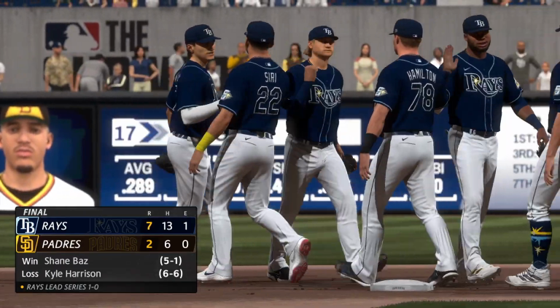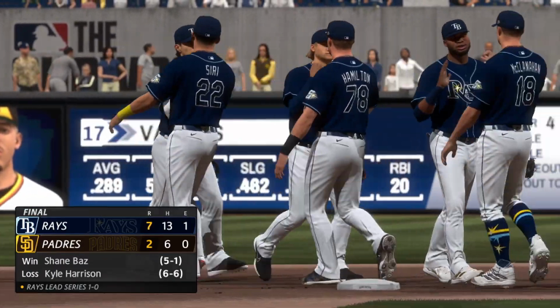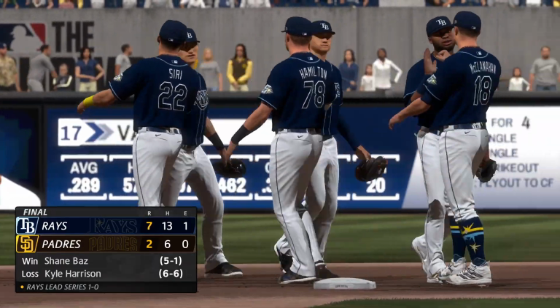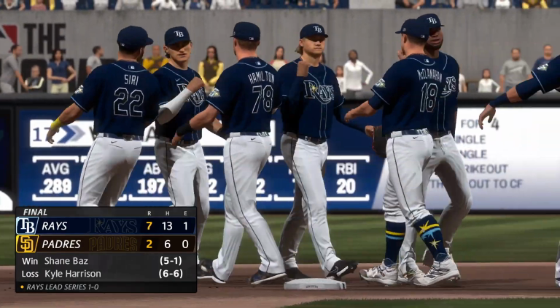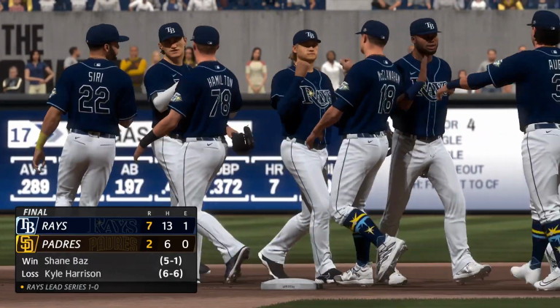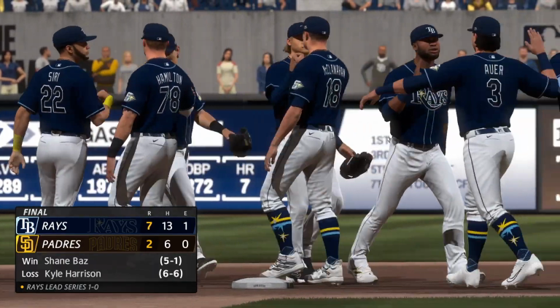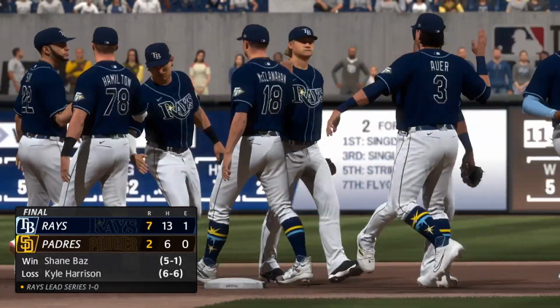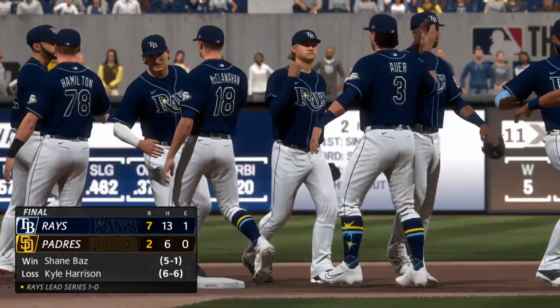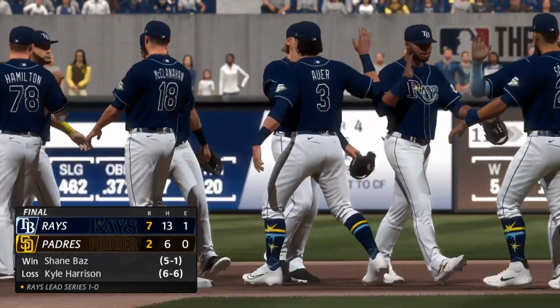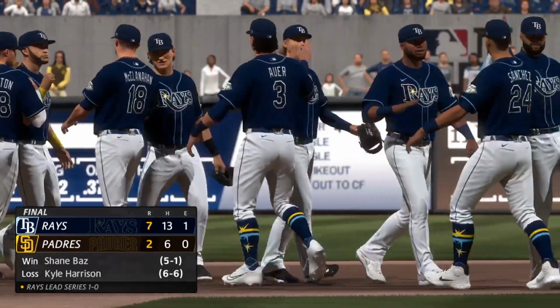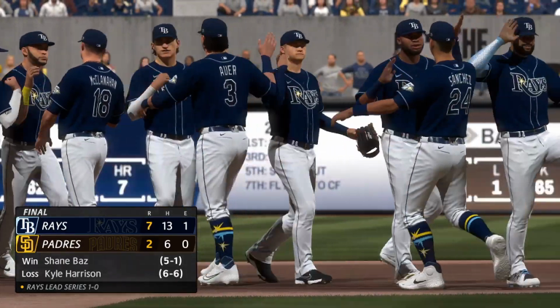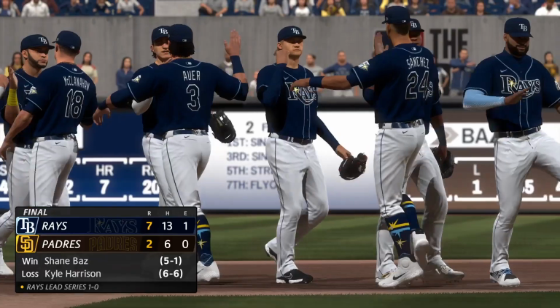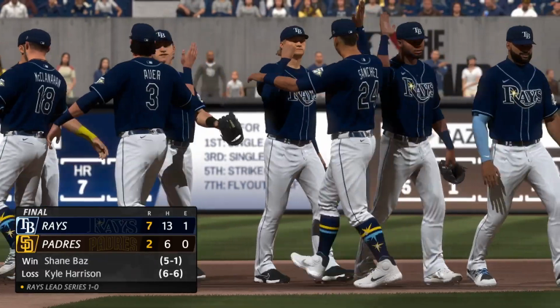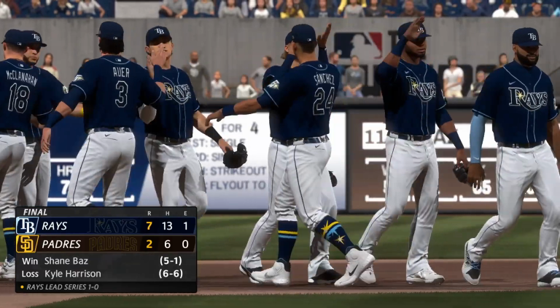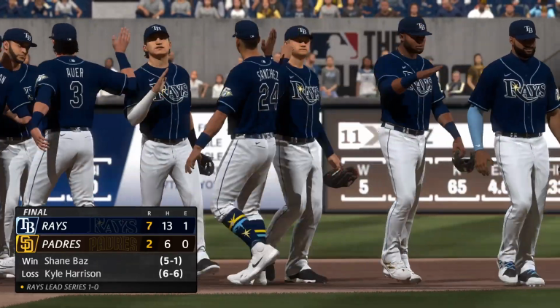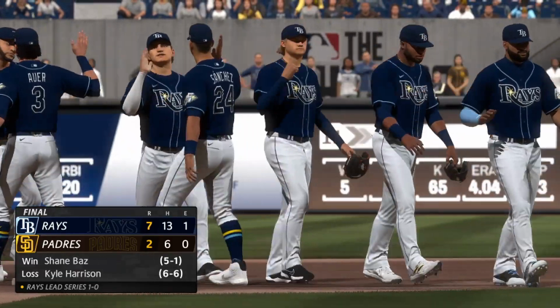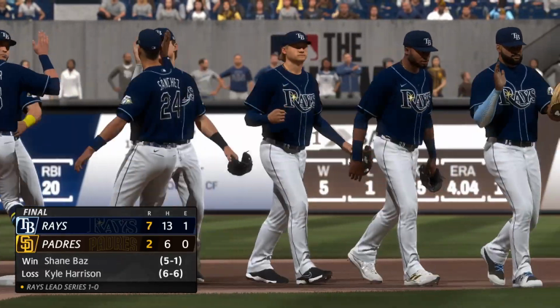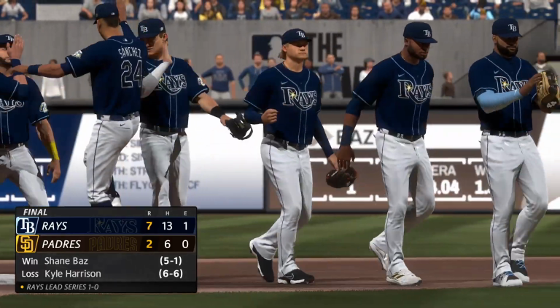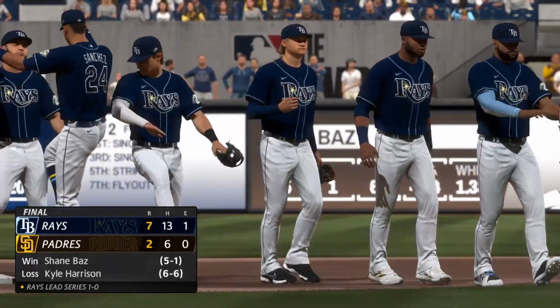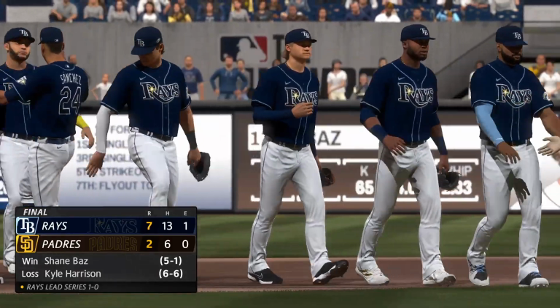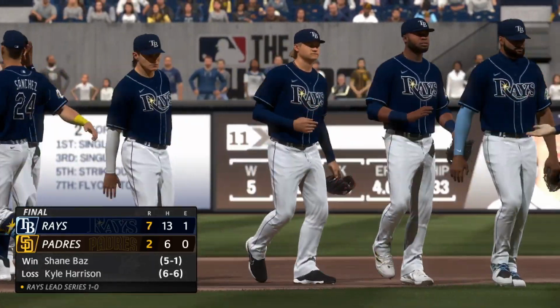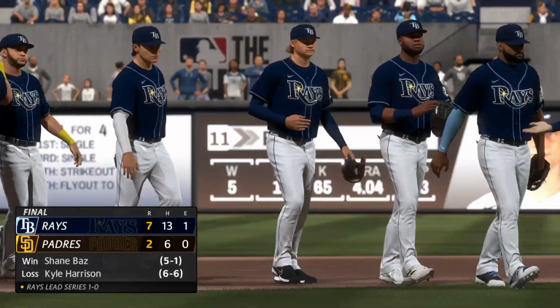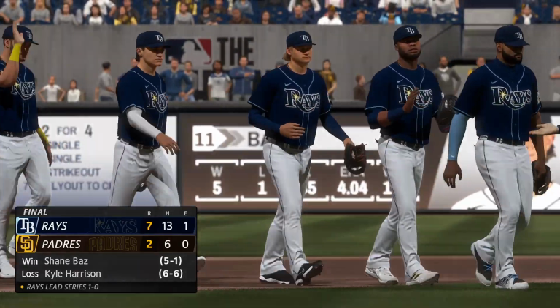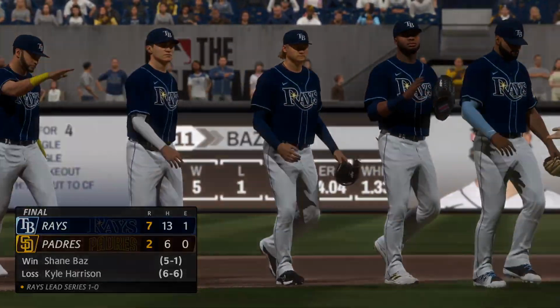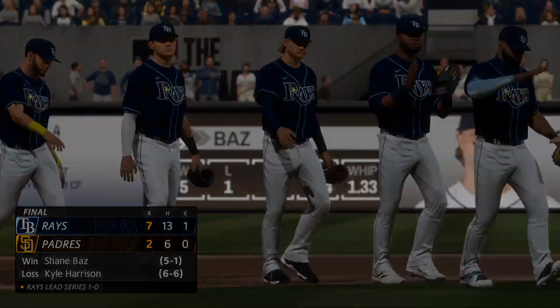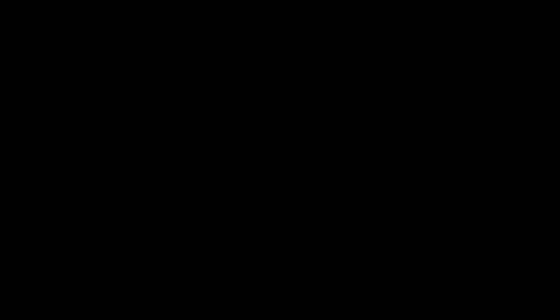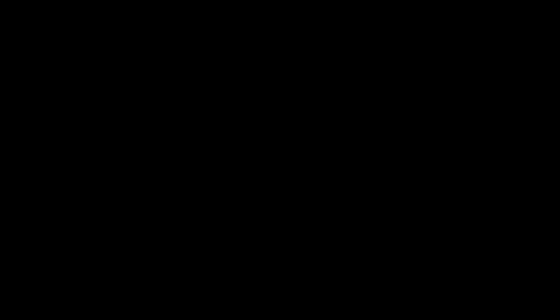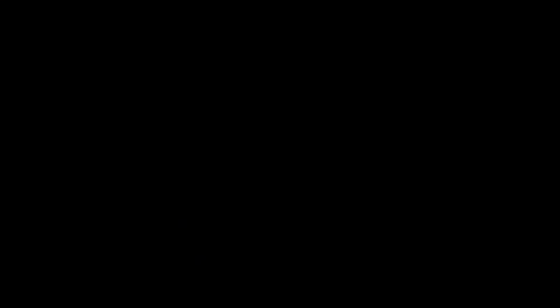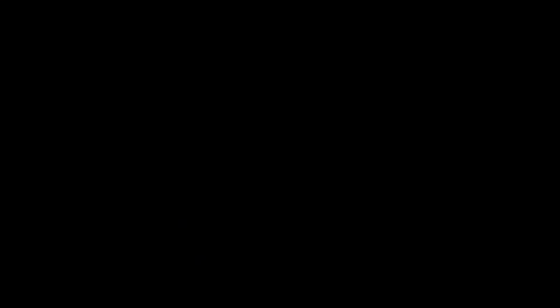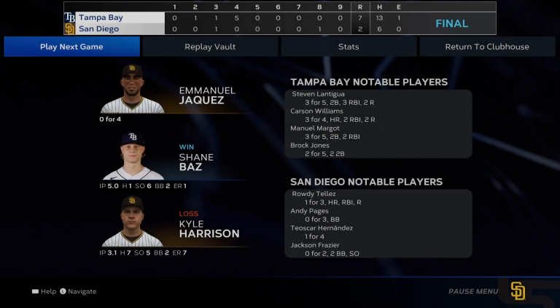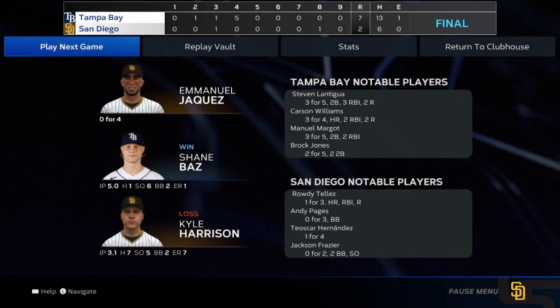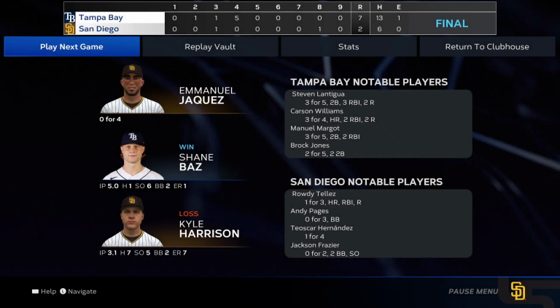For Chris Singleton and our entire outstanding crew here at MLB The Show, I'm John Shambi — we'll see you soon.